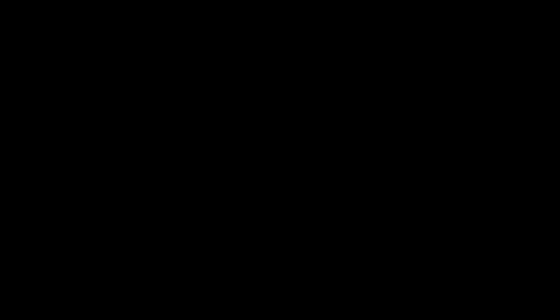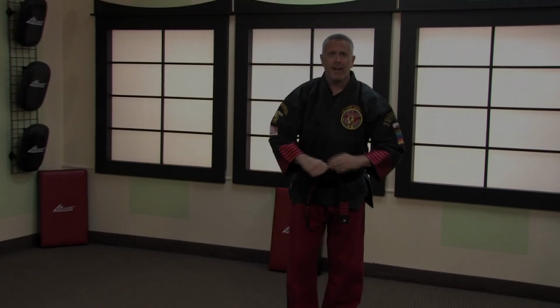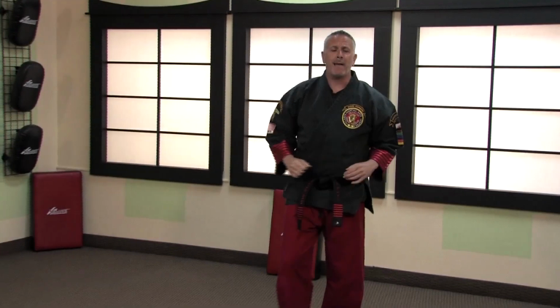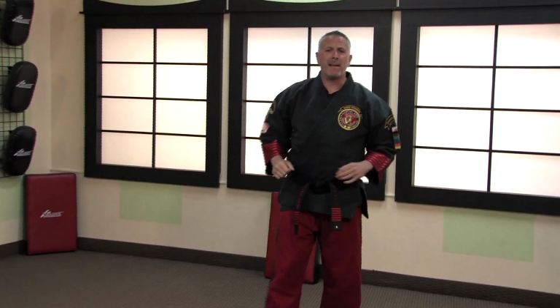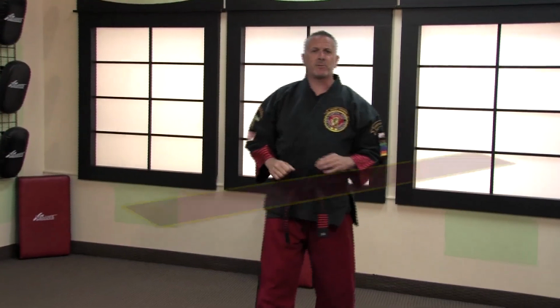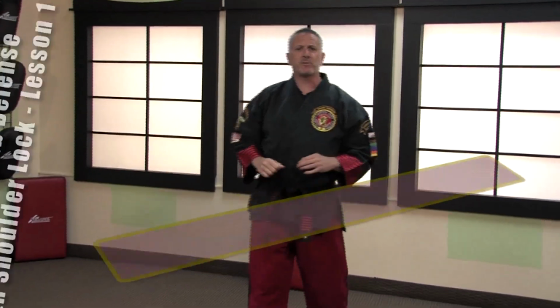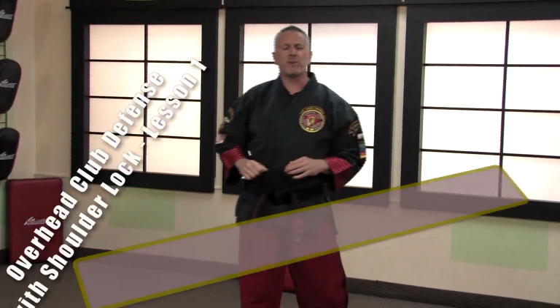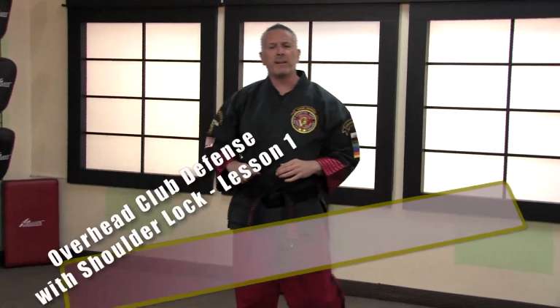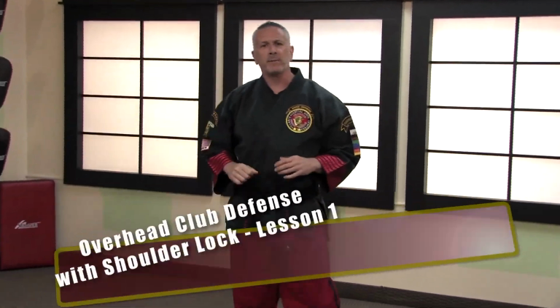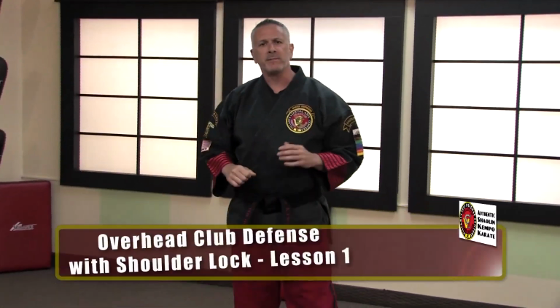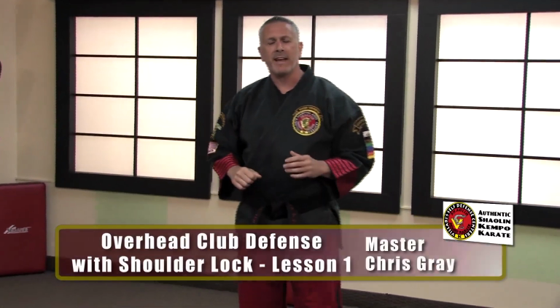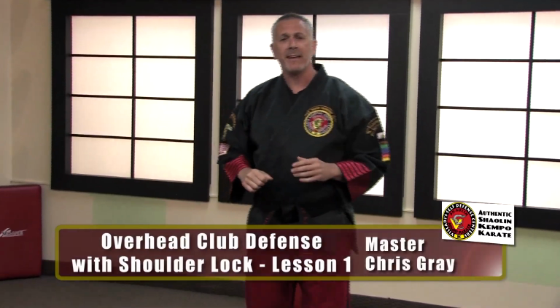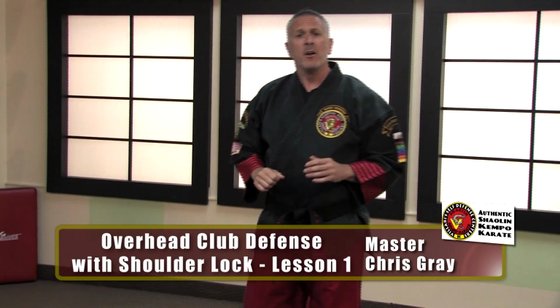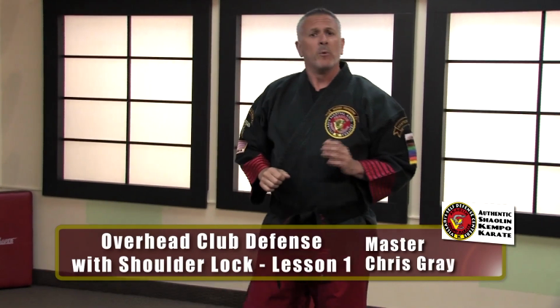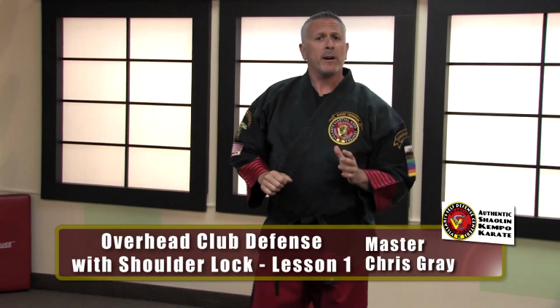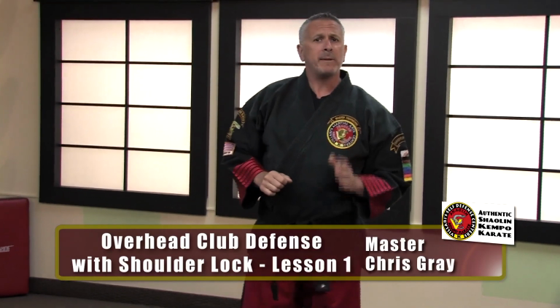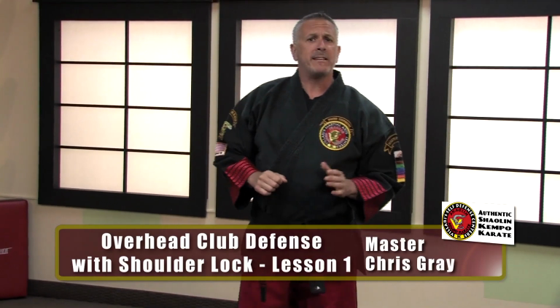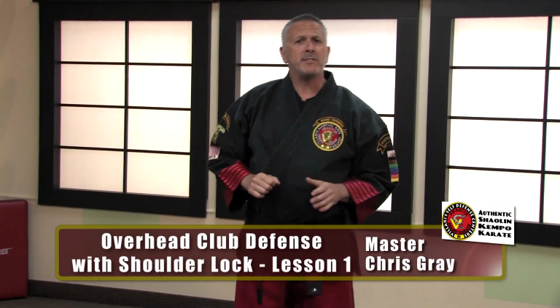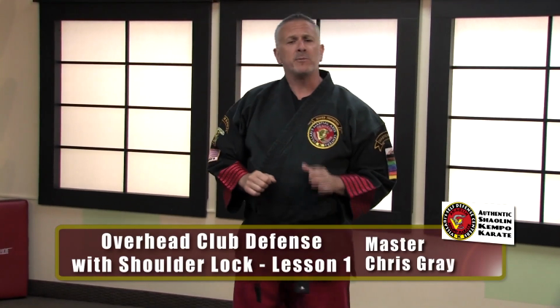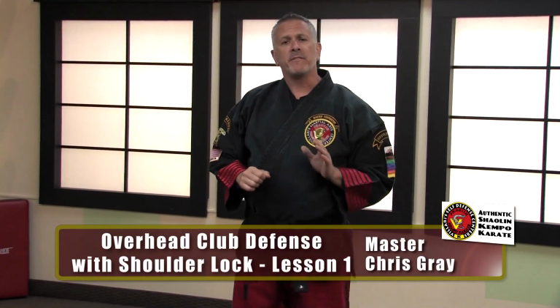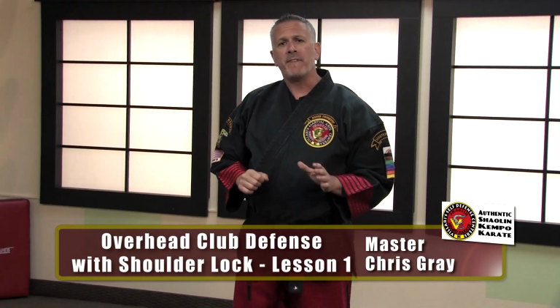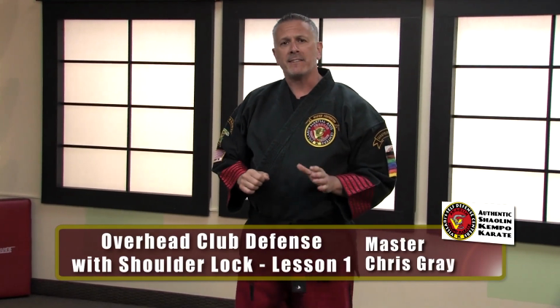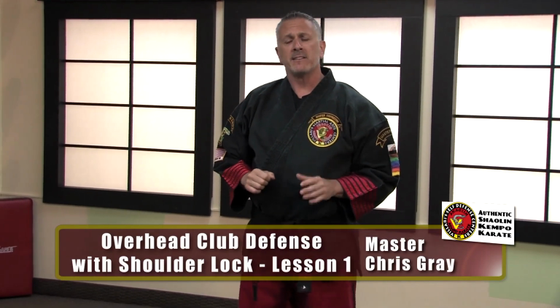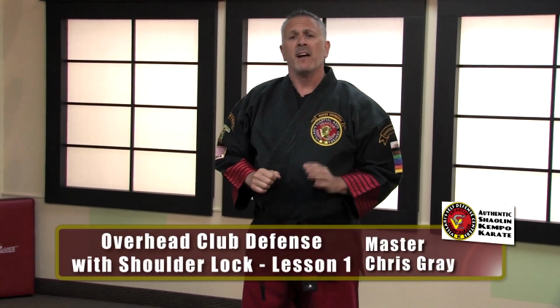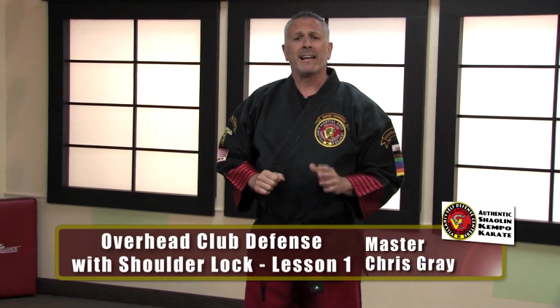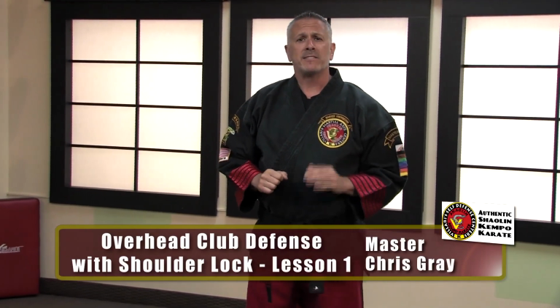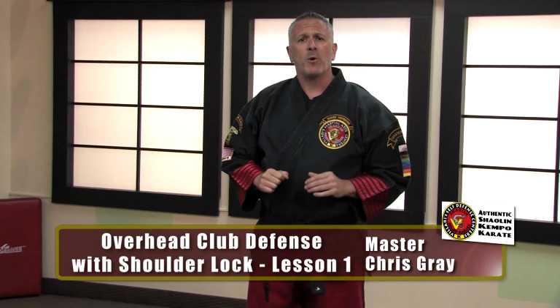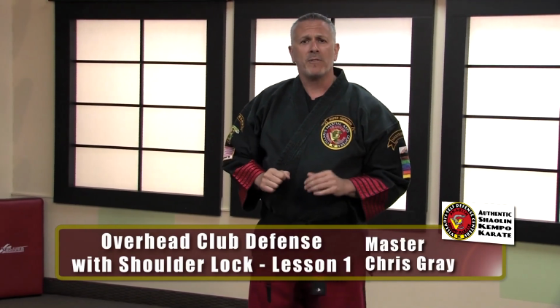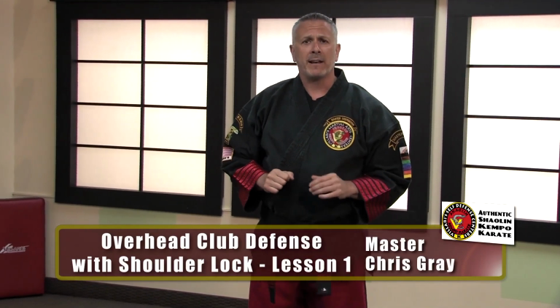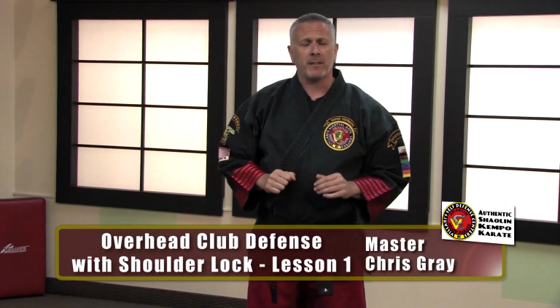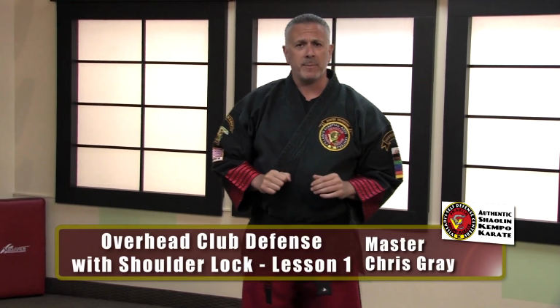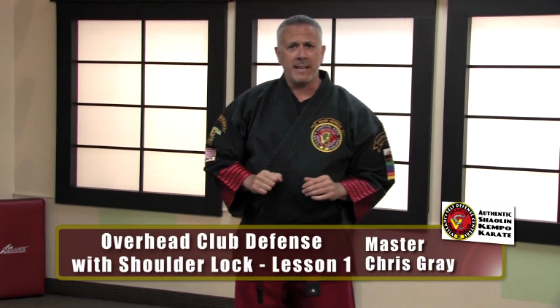Hi, Master Chris Gray here with you today. We're going to be teaching you defense against an overhead club attack.